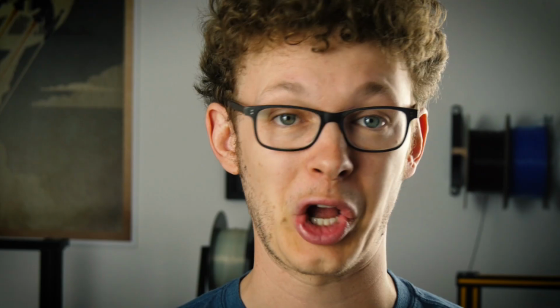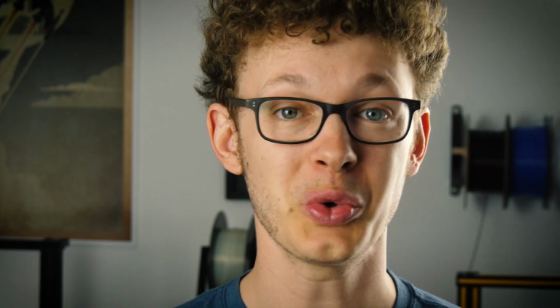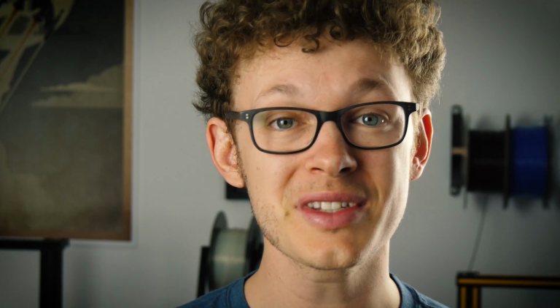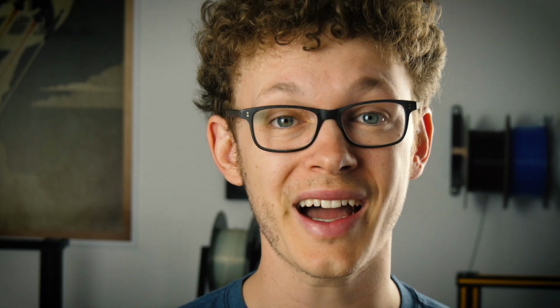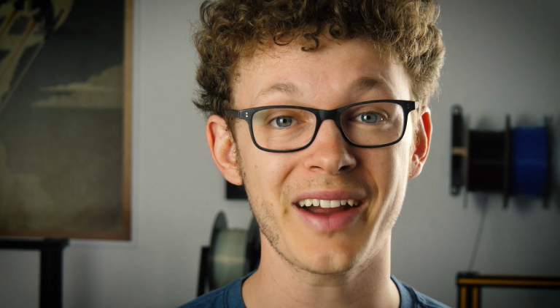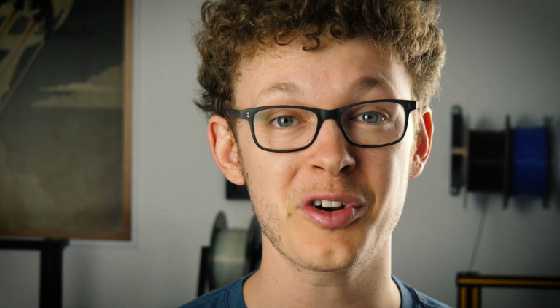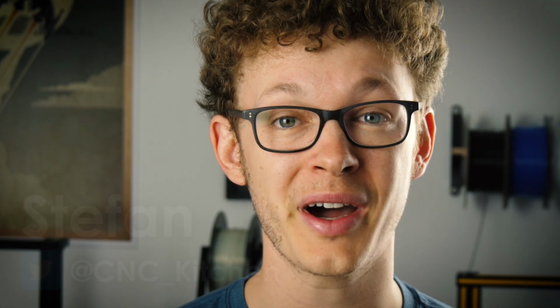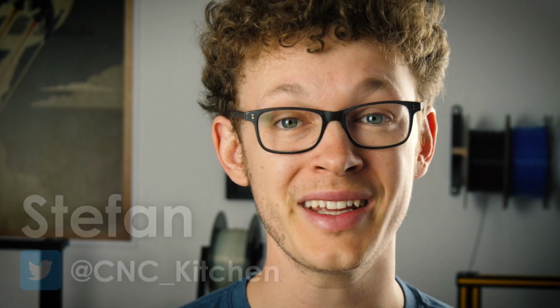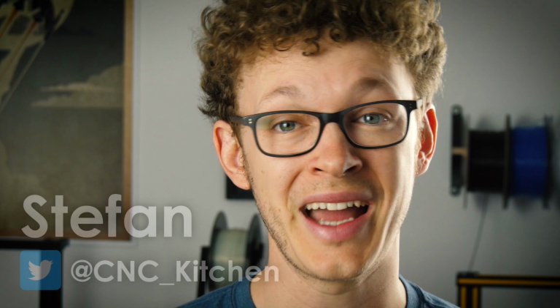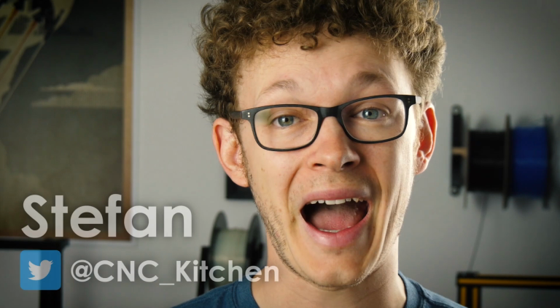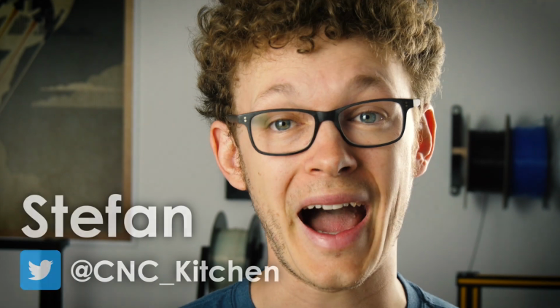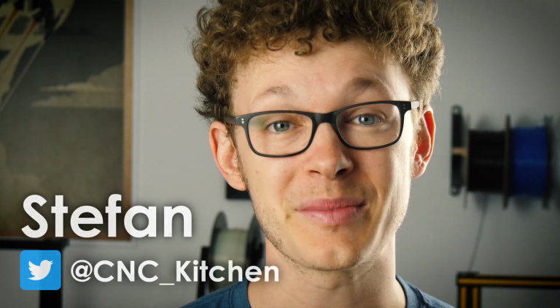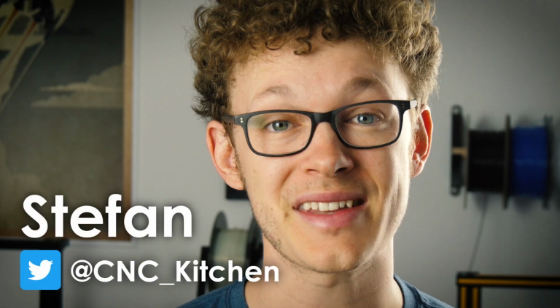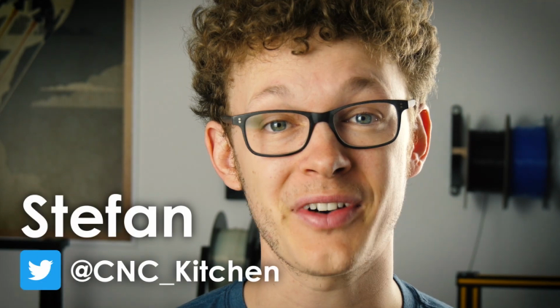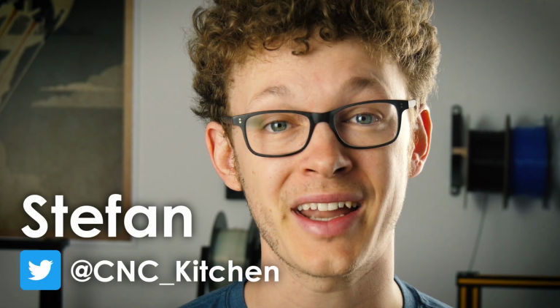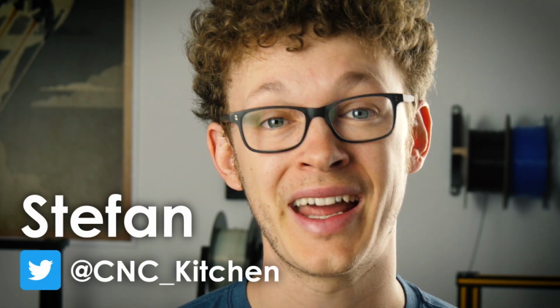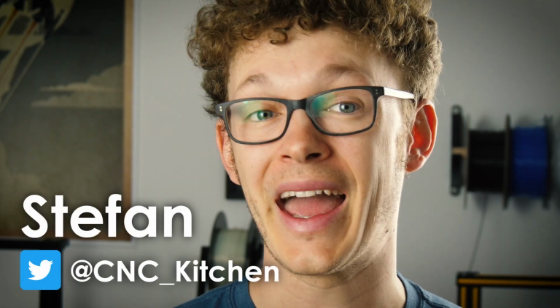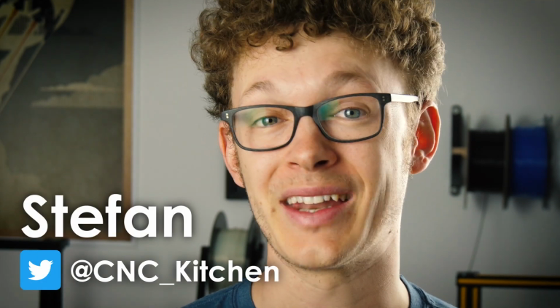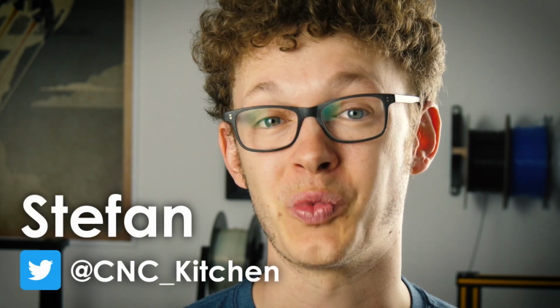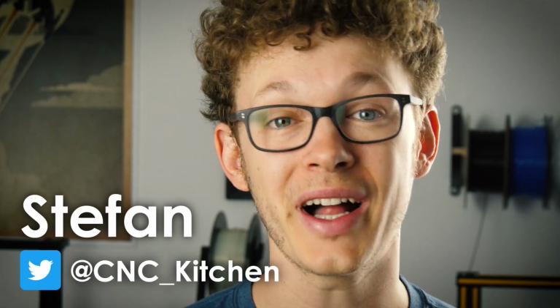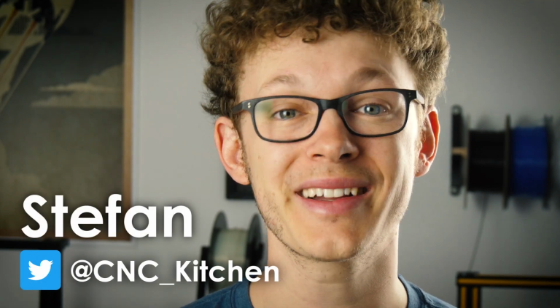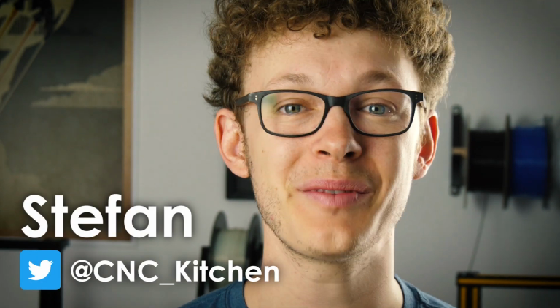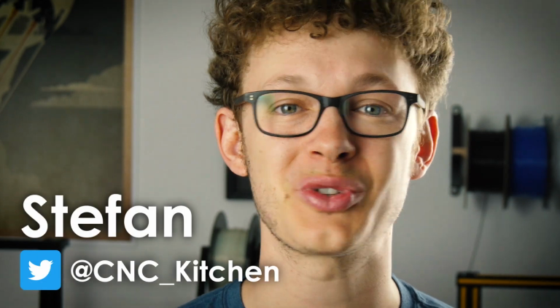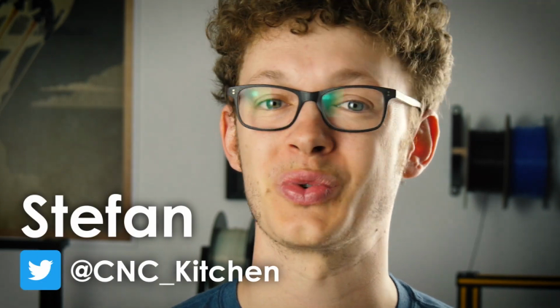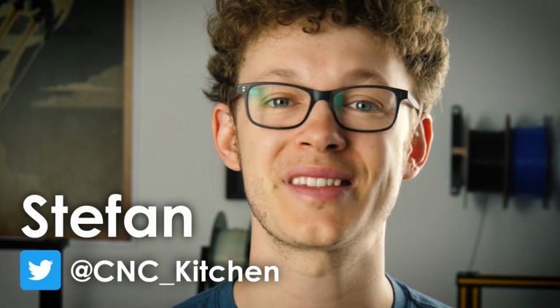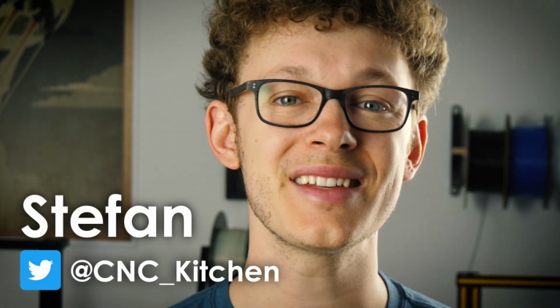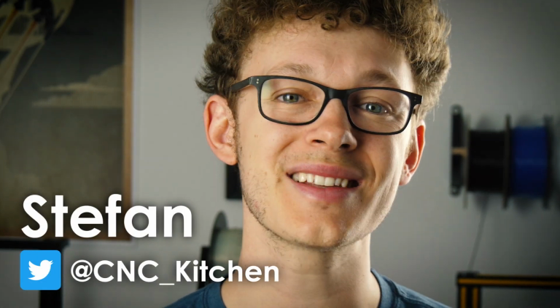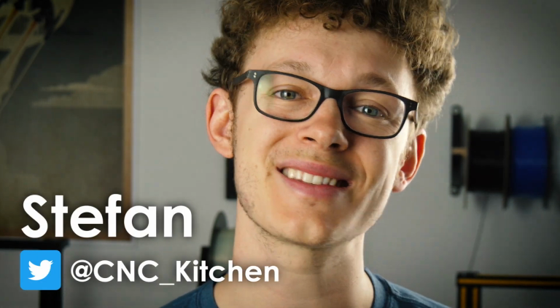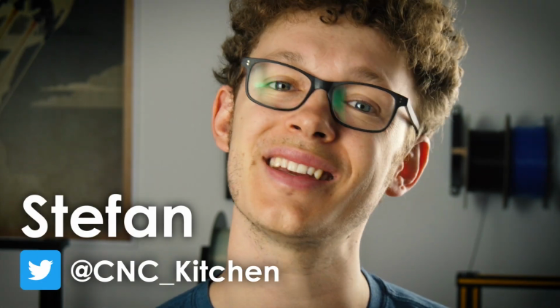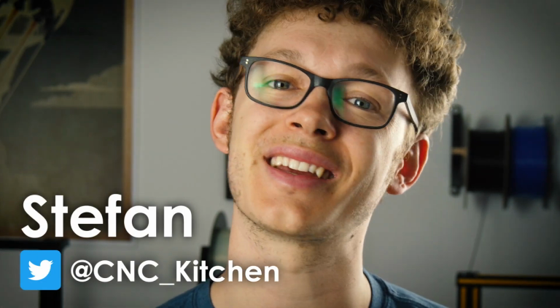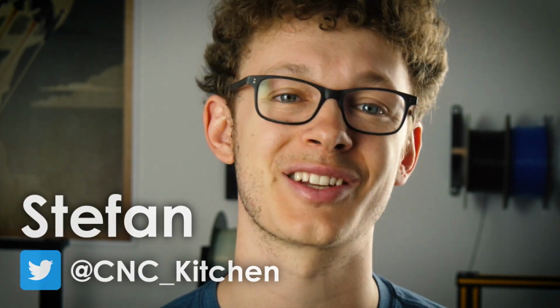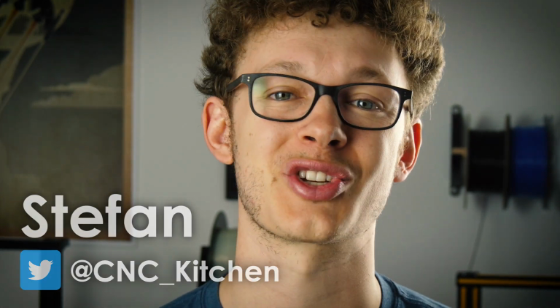Guten Tag everybody, I'm Stefan and welcome to CNC Kitchen!